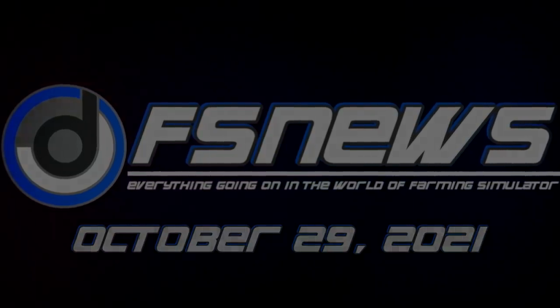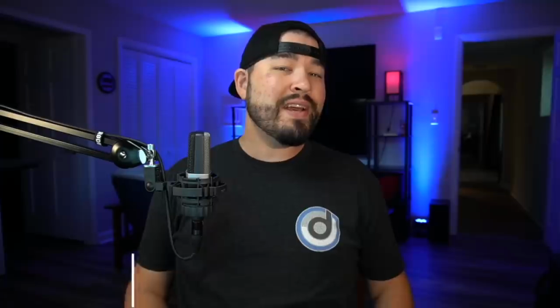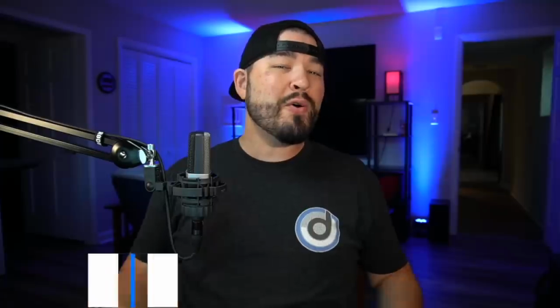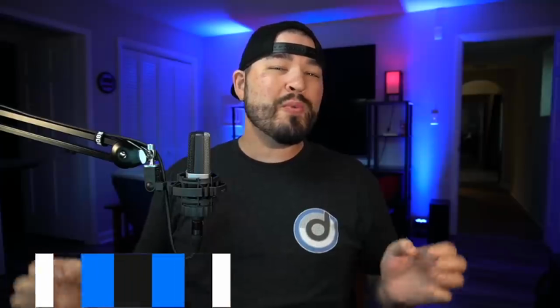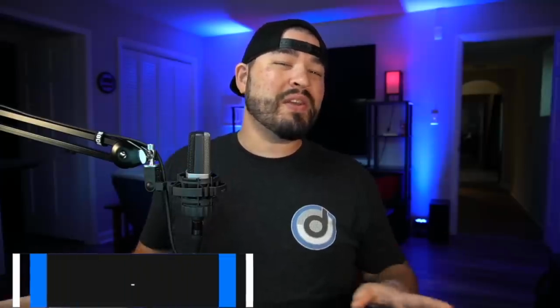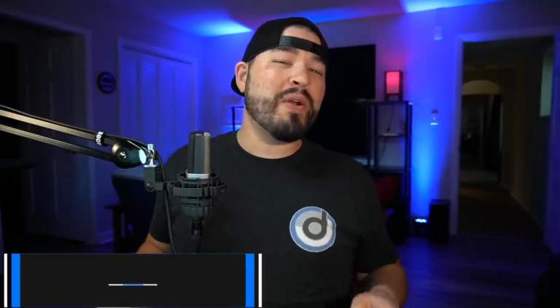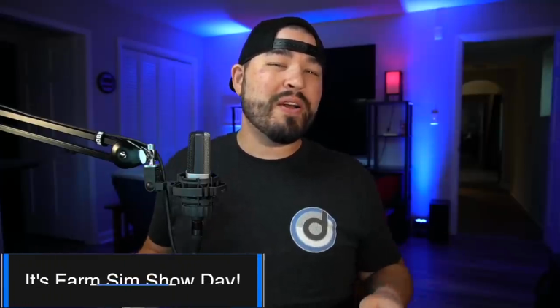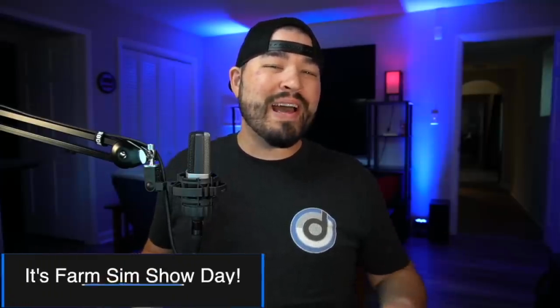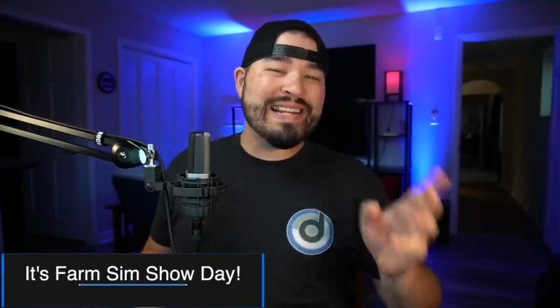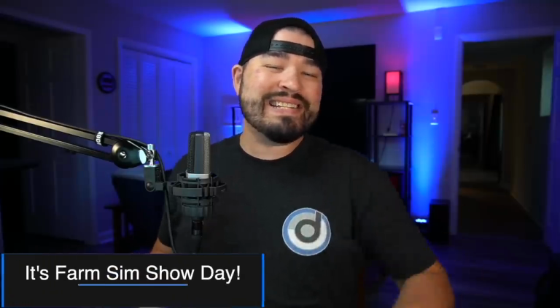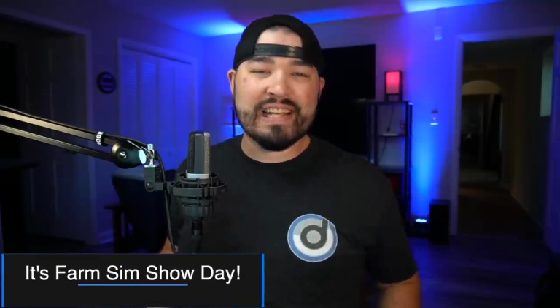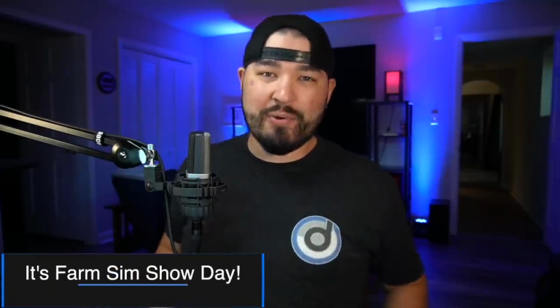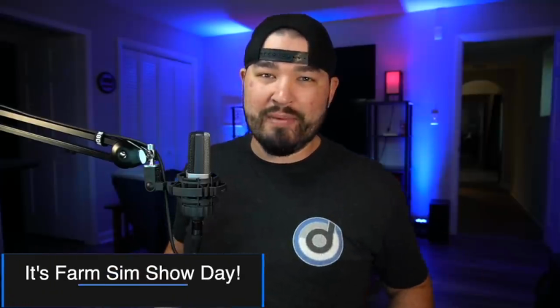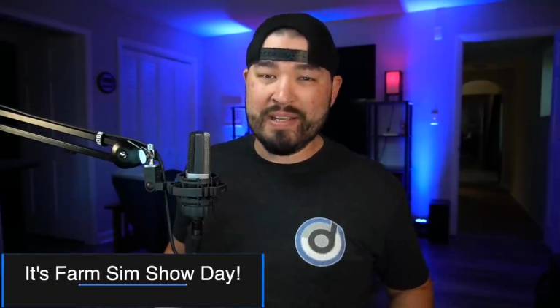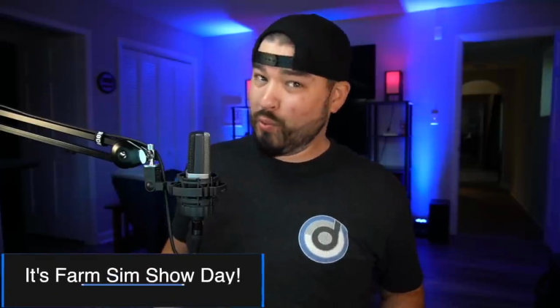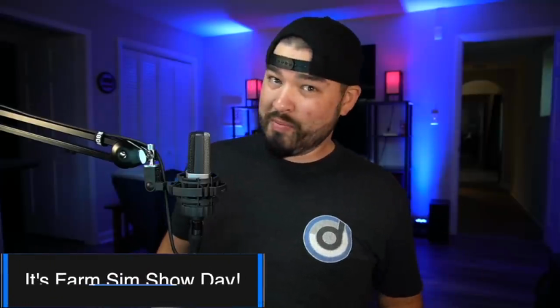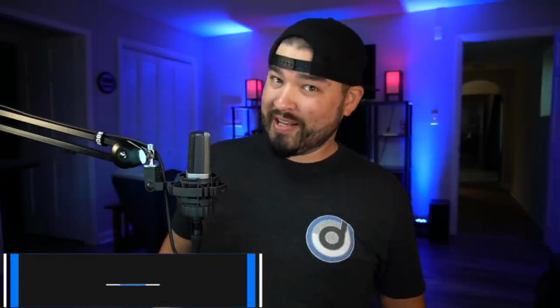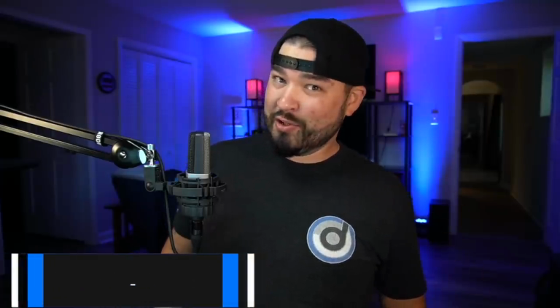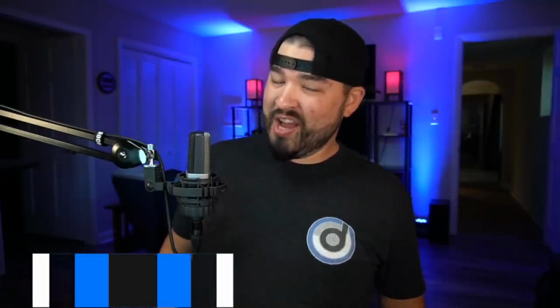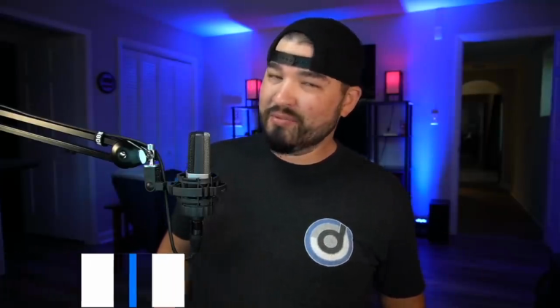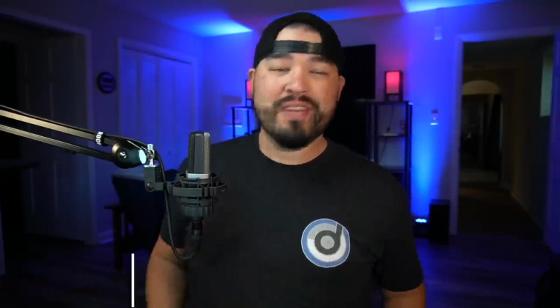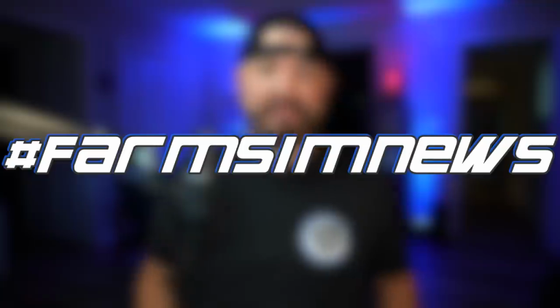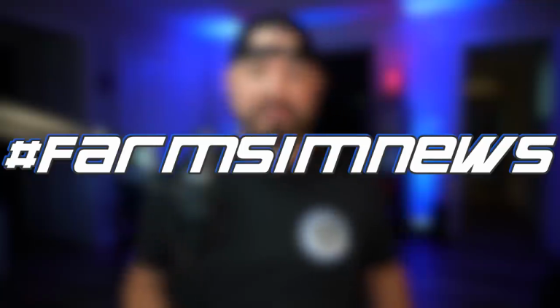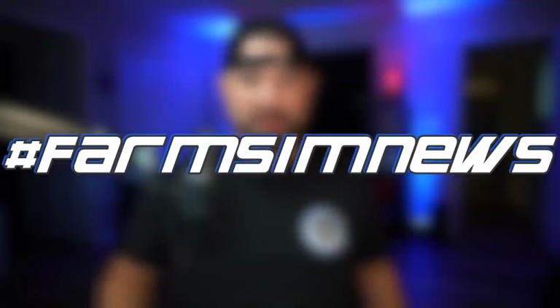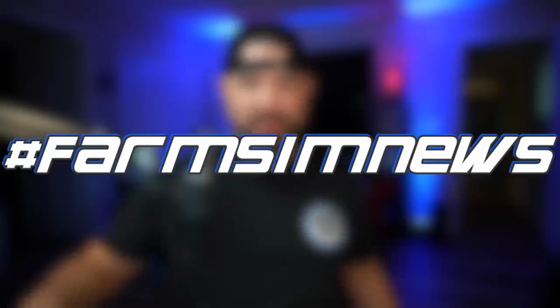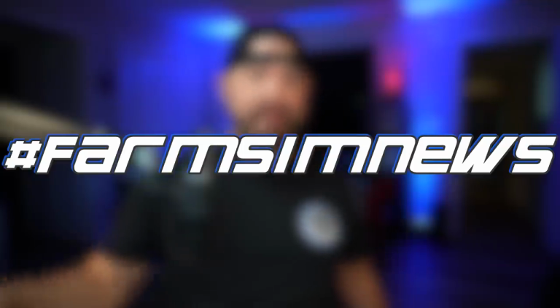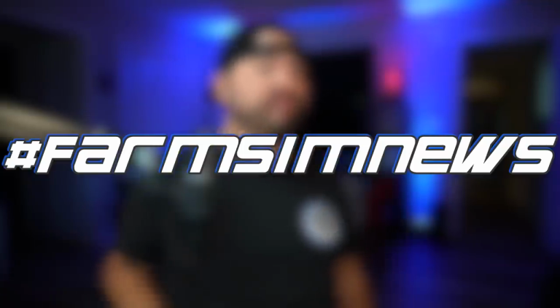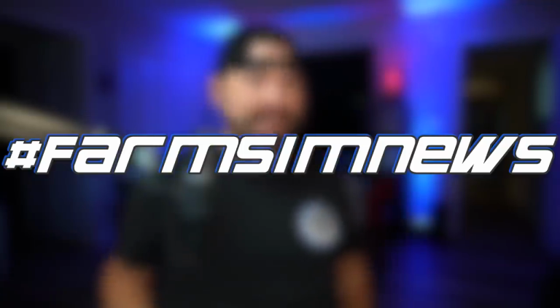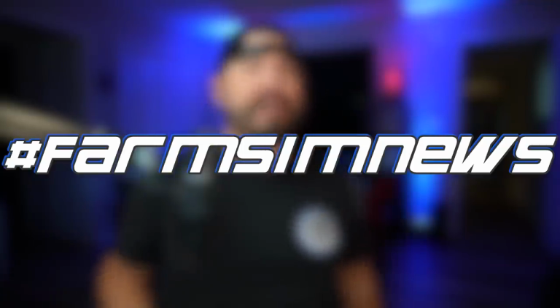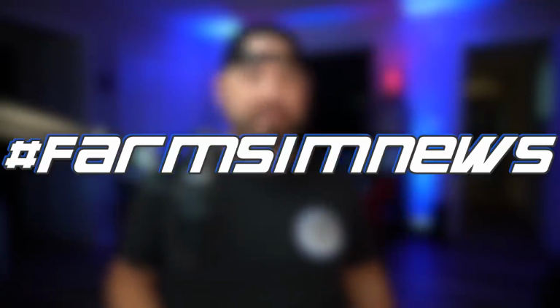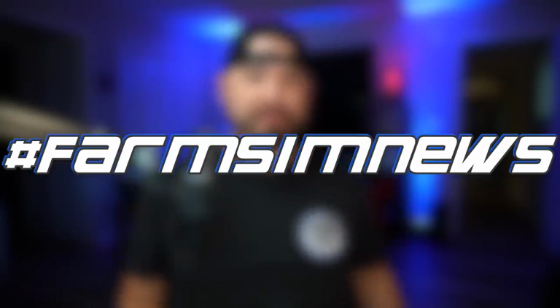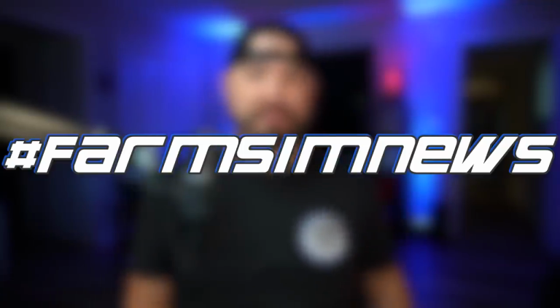Yo, what's going on everybody? DJ Koham here. Welcome back to the channel. It's Fim's Up Noles, baby. Fim's Up Noles.